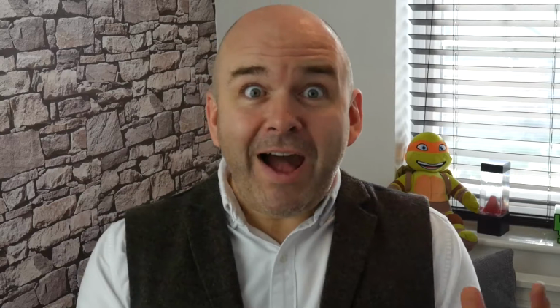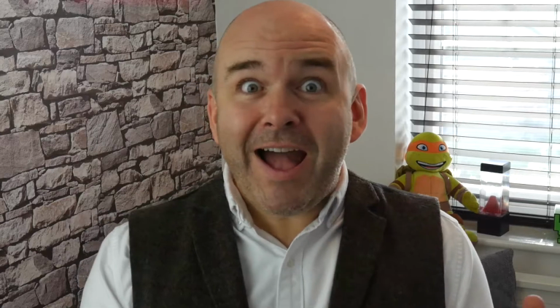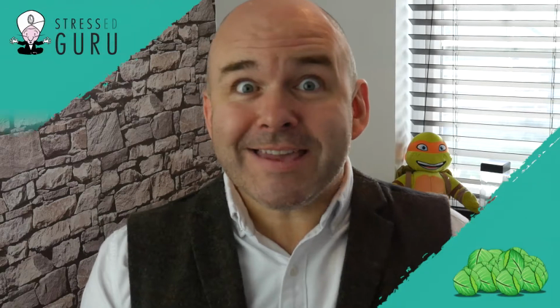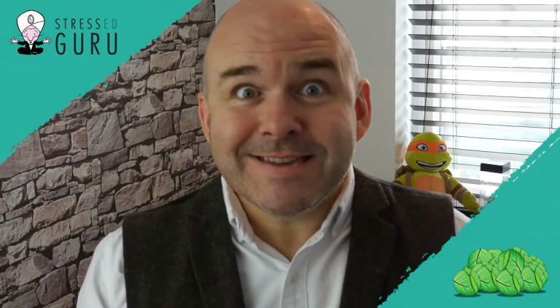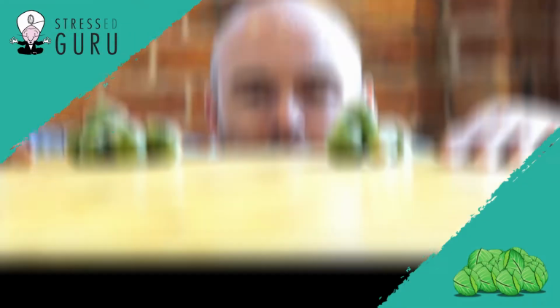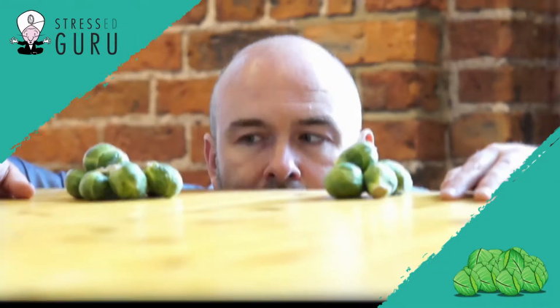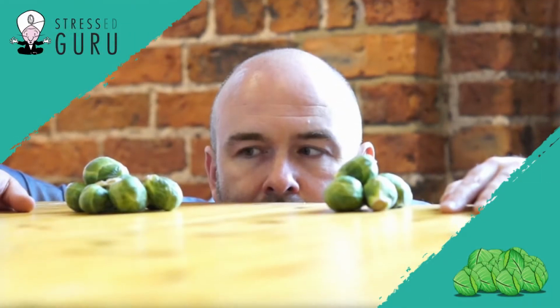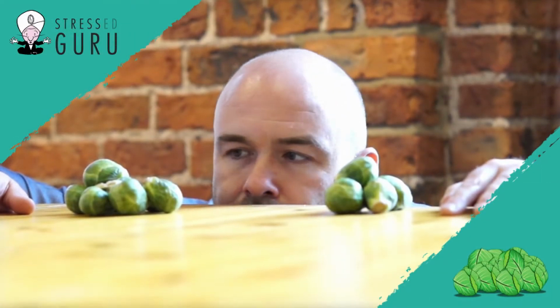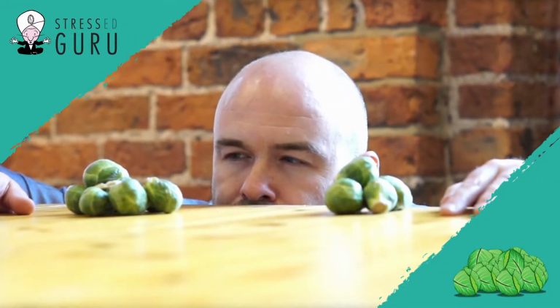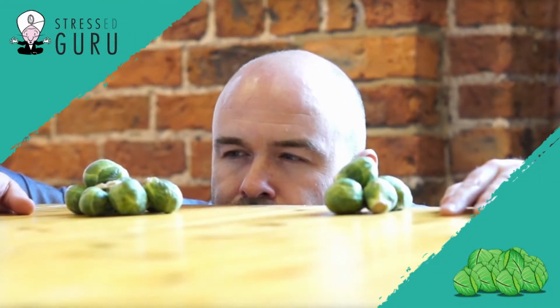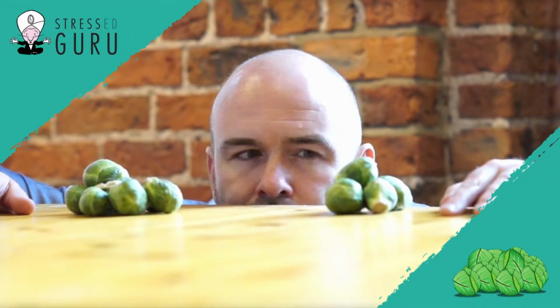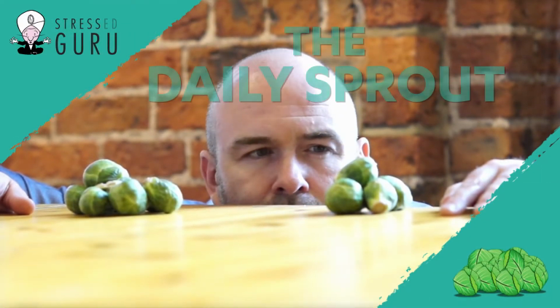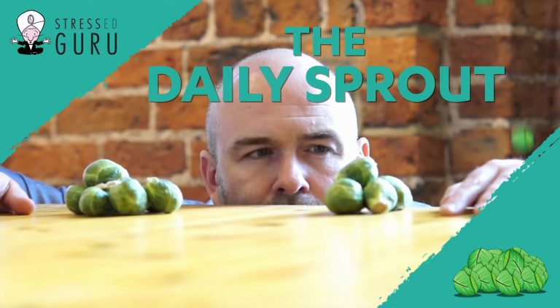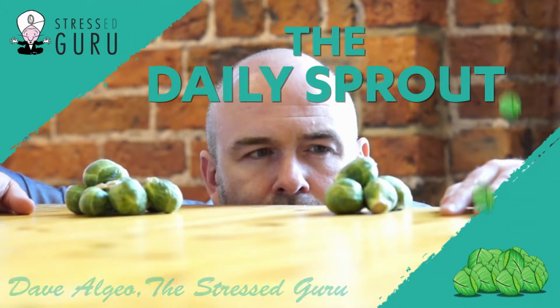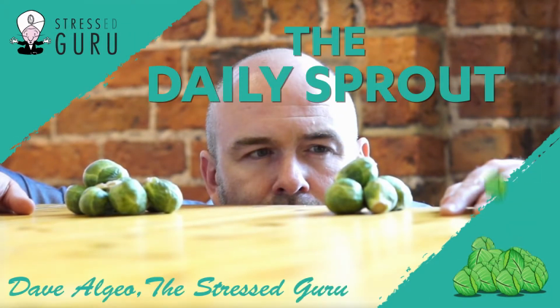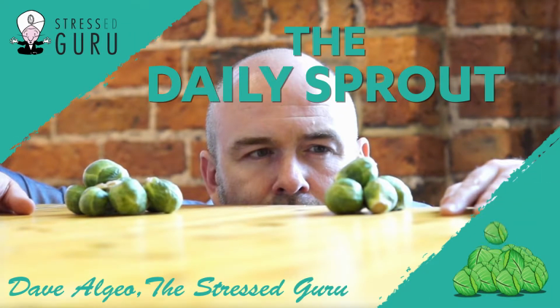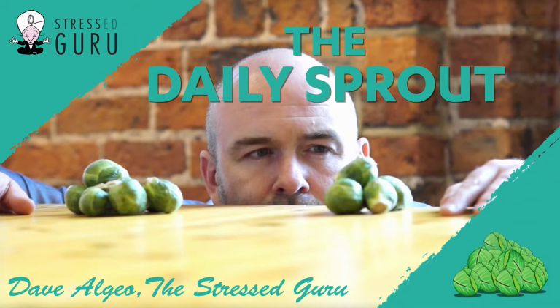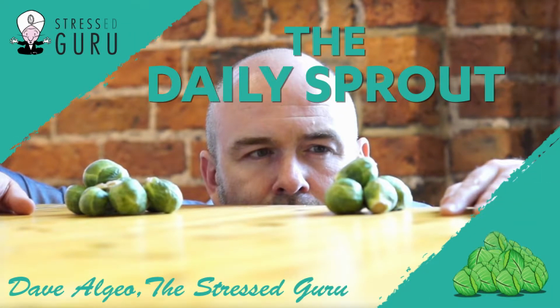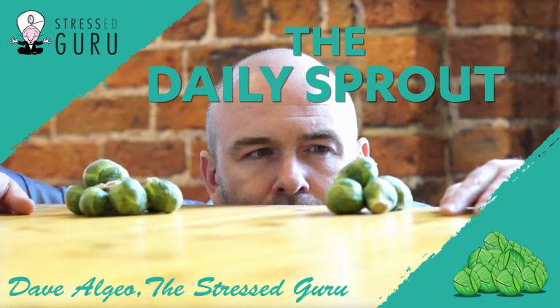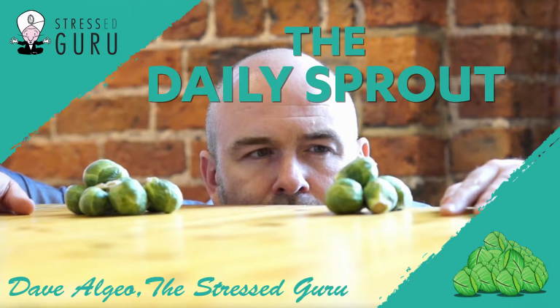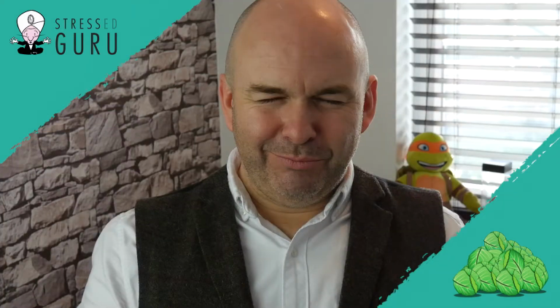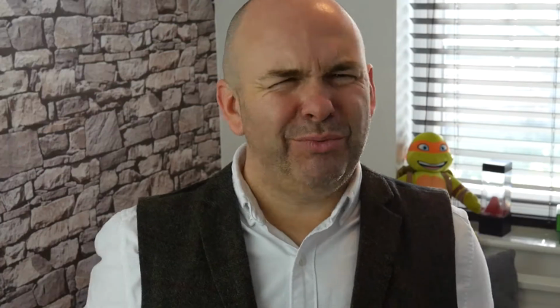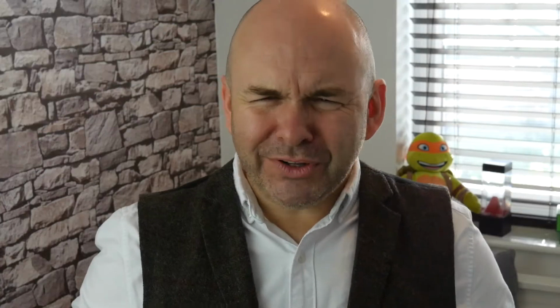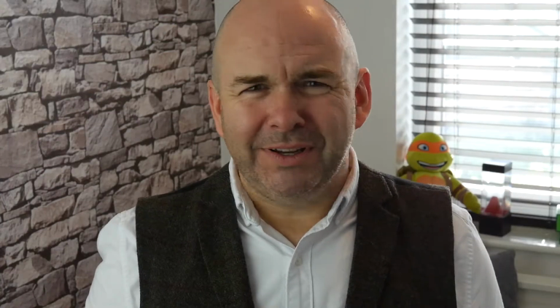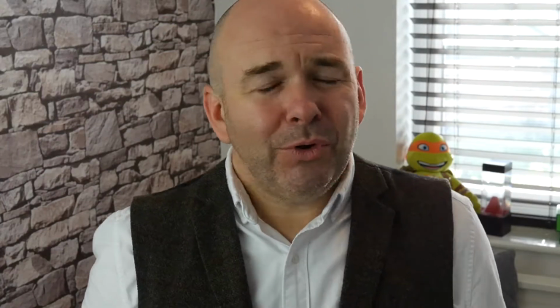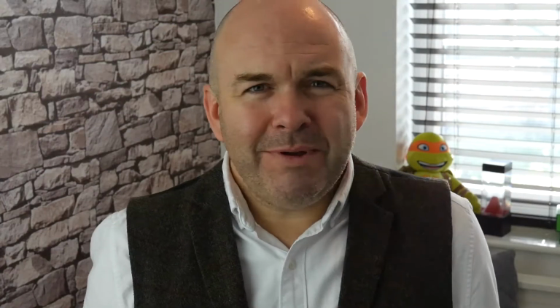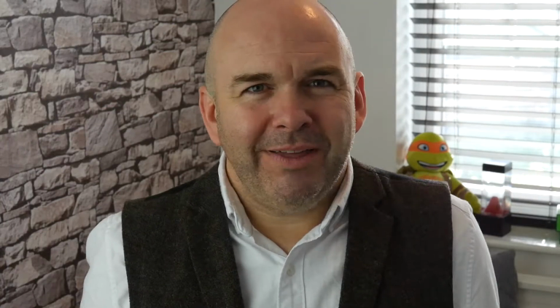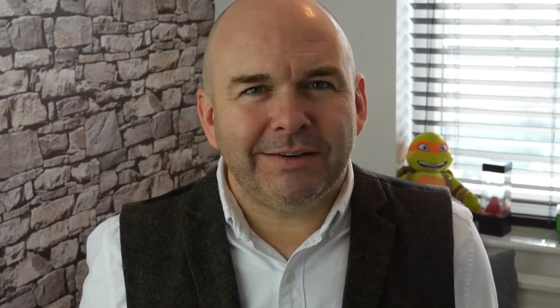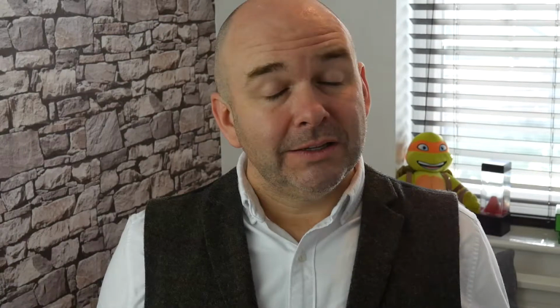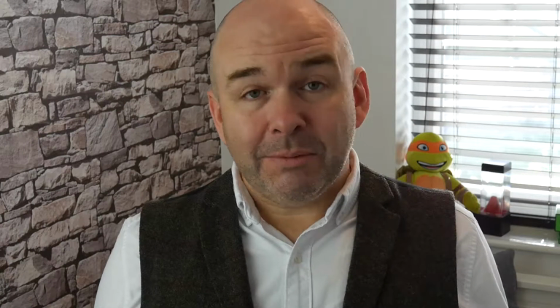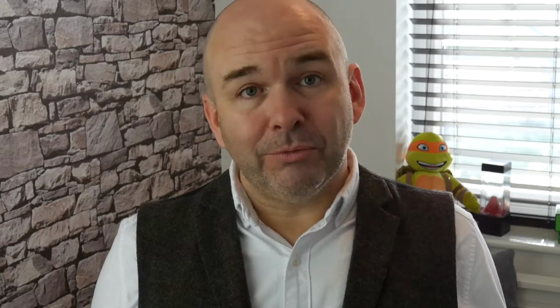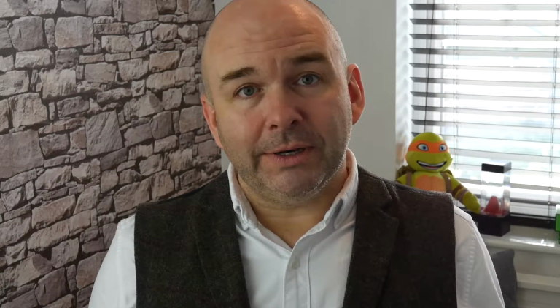PROCESSIFY! What? What do I mean by that? Simple really.